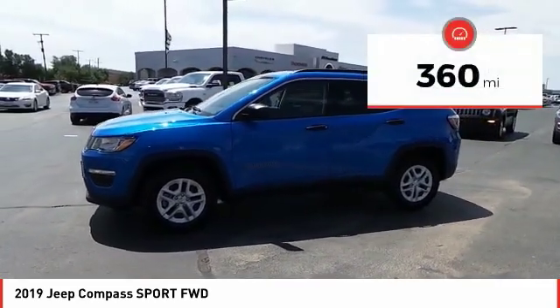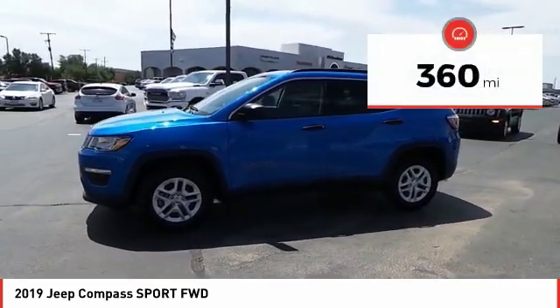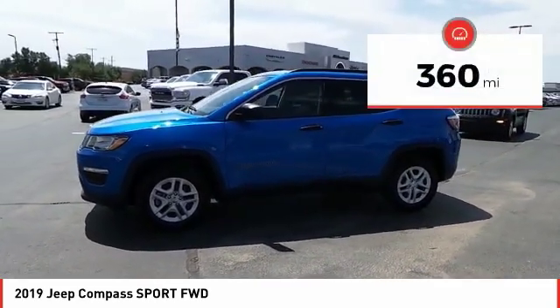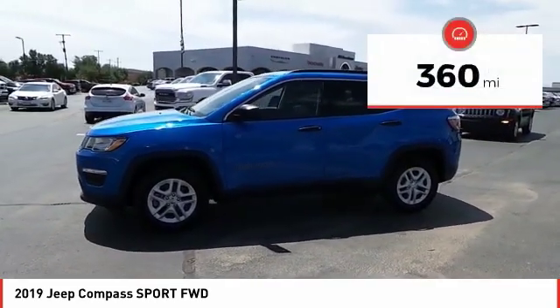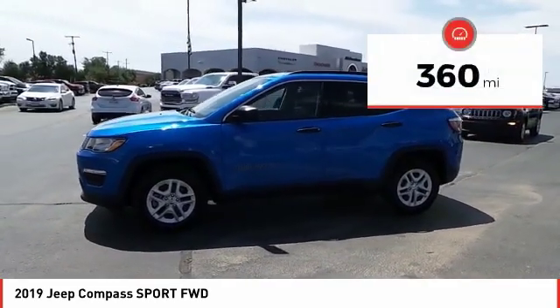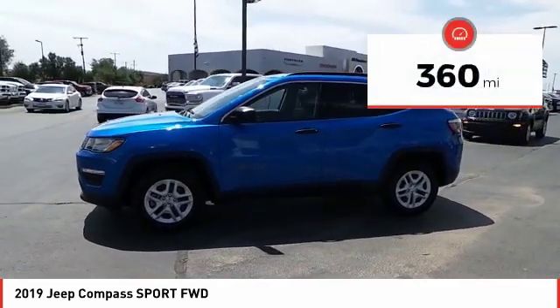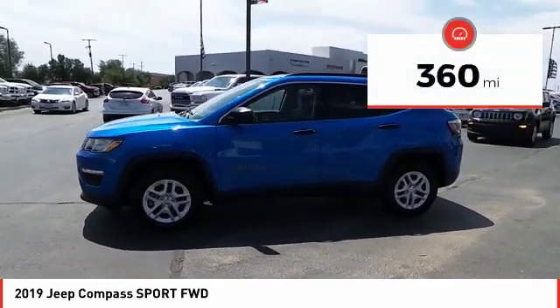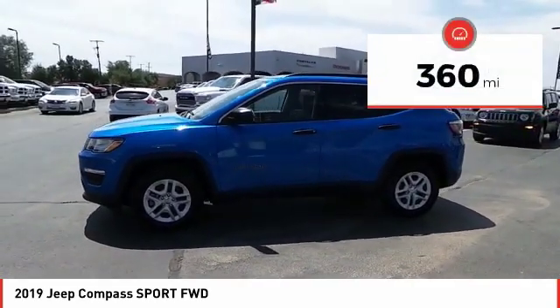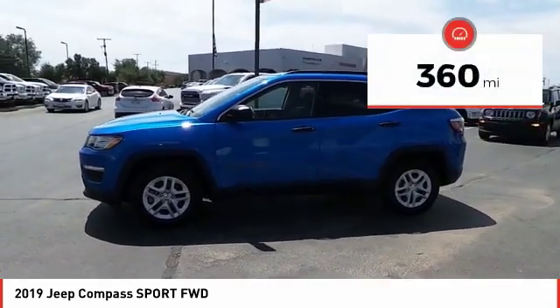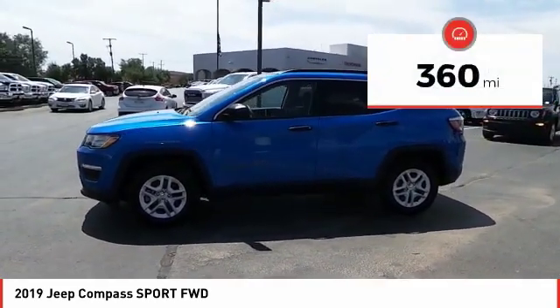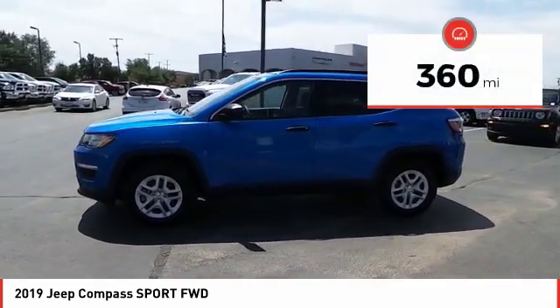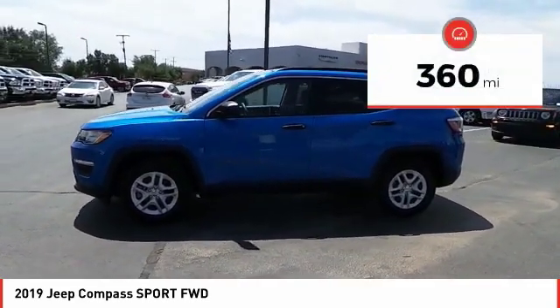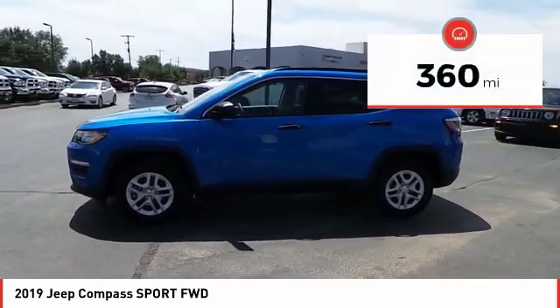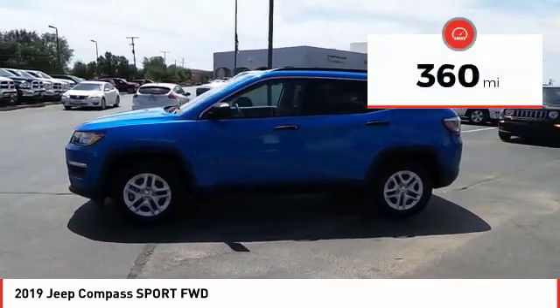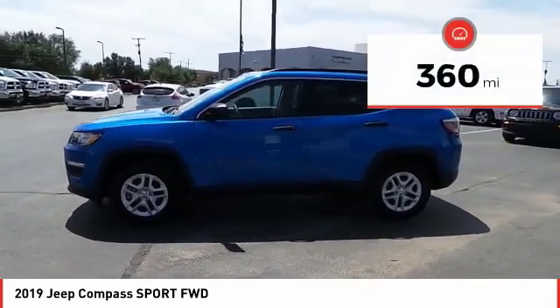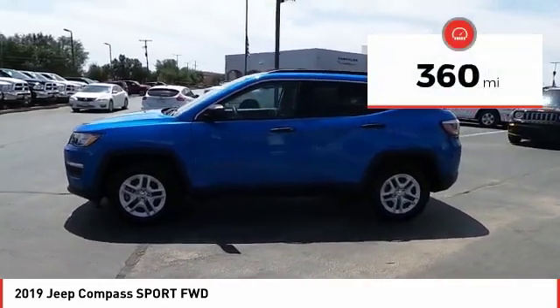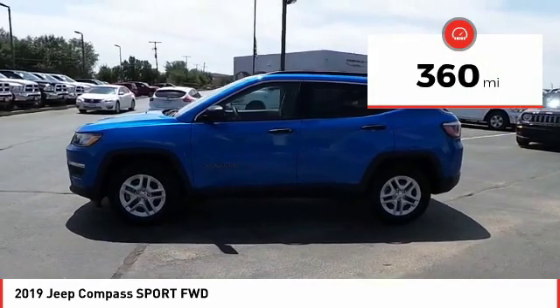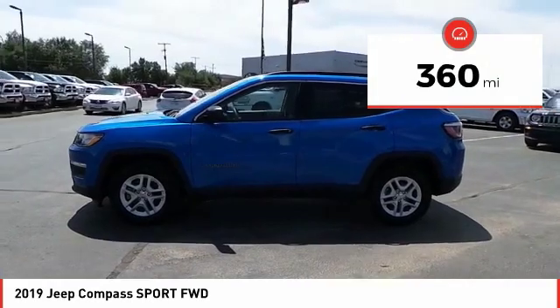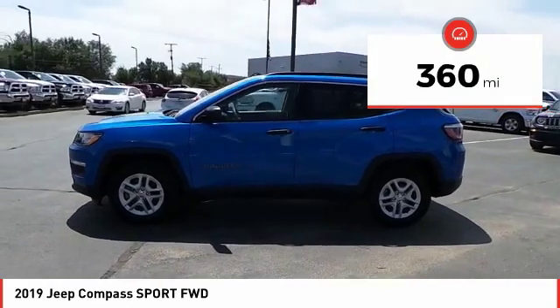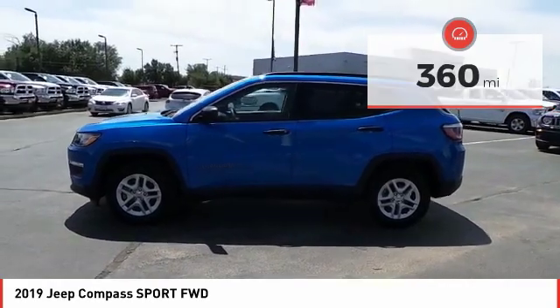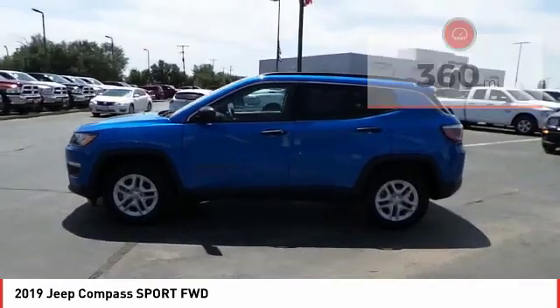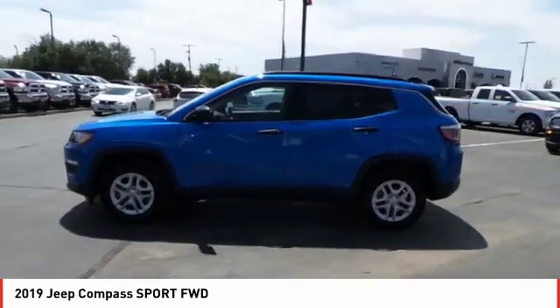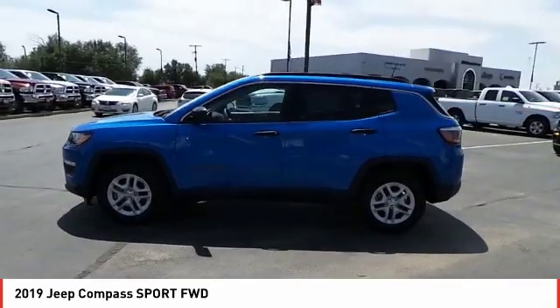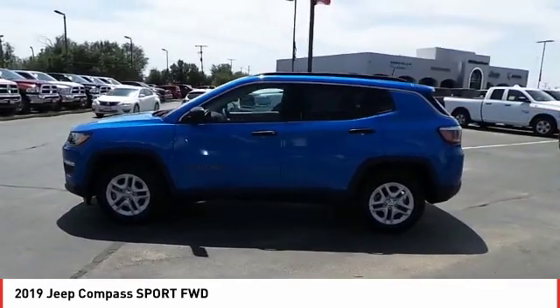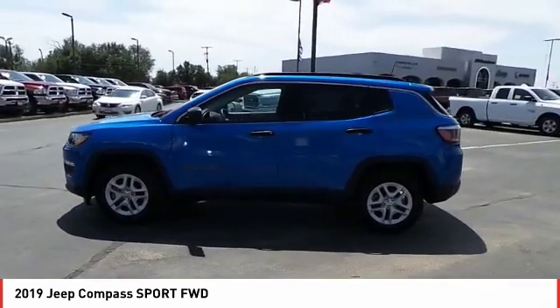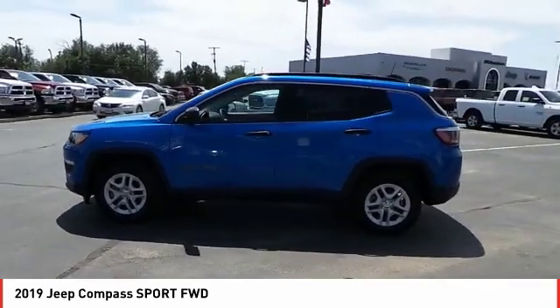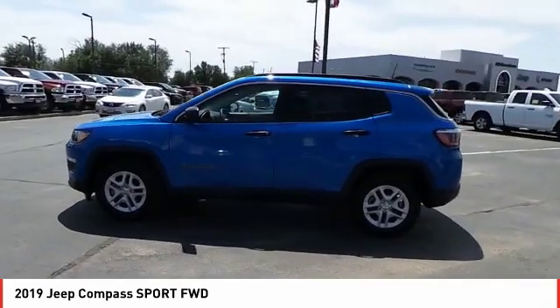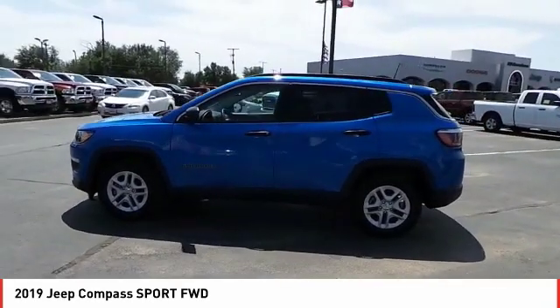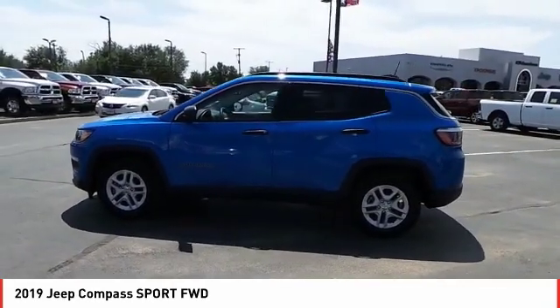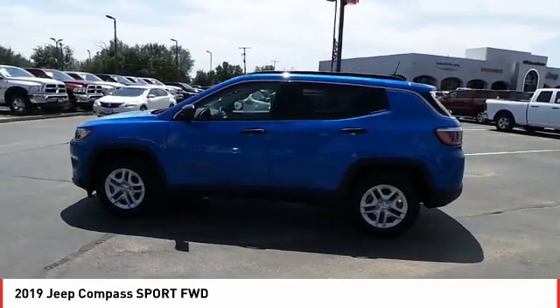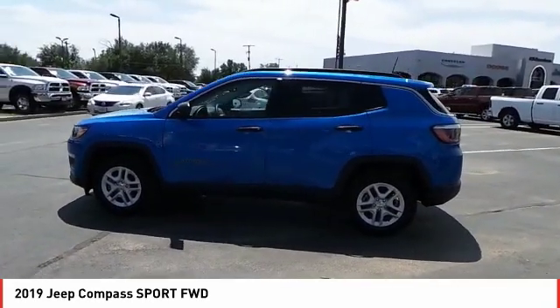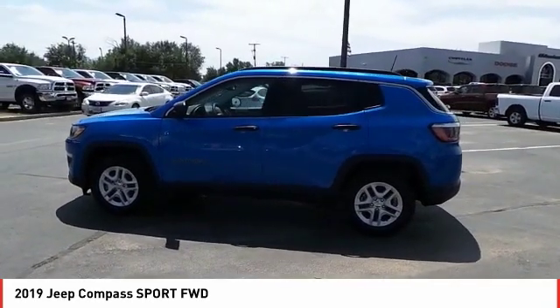This vehicle has less than 400 miles. This beauty will make even your house keys jealous. Drive it today.